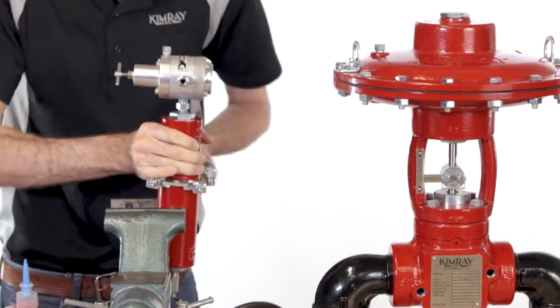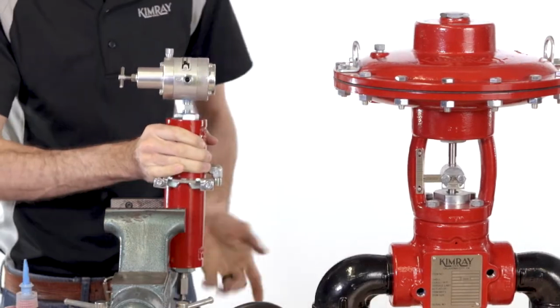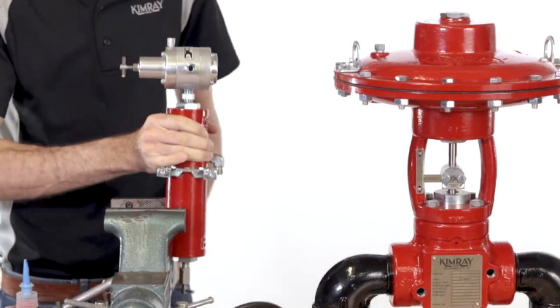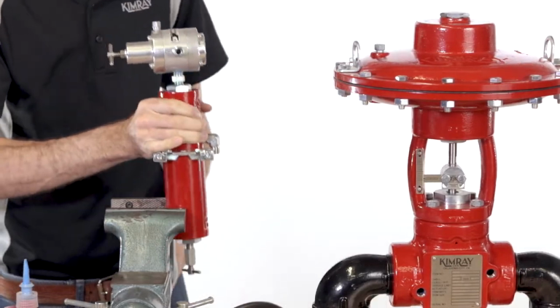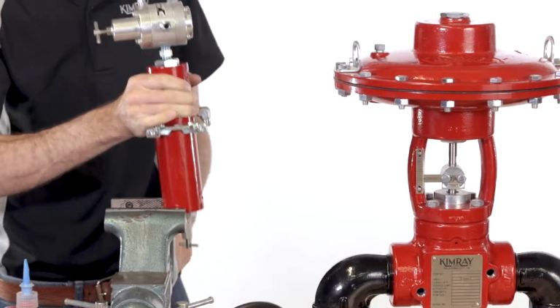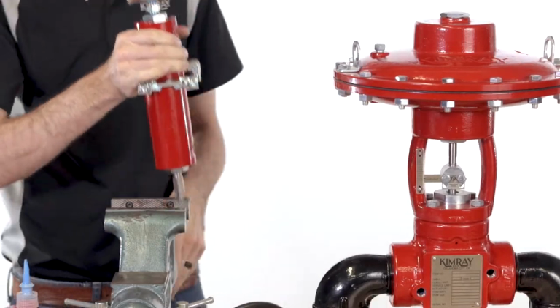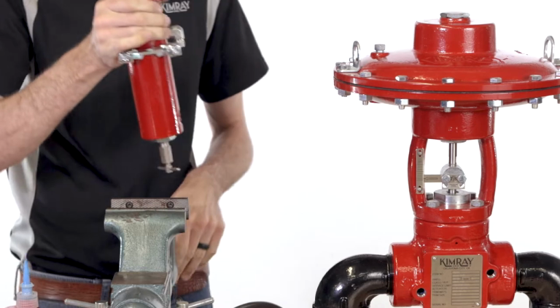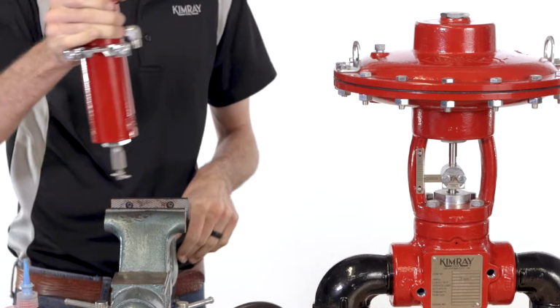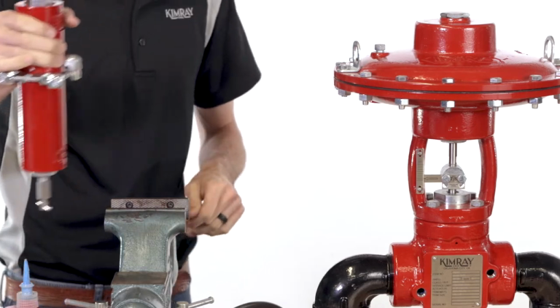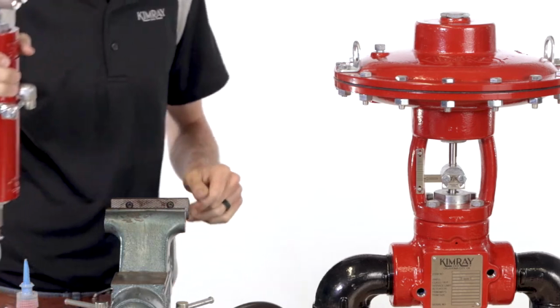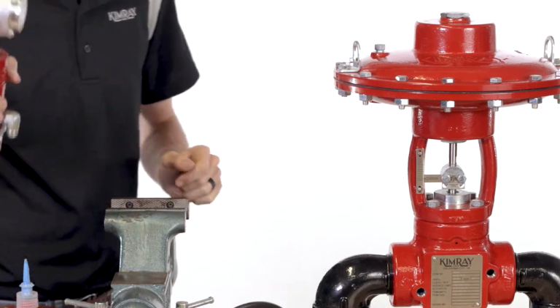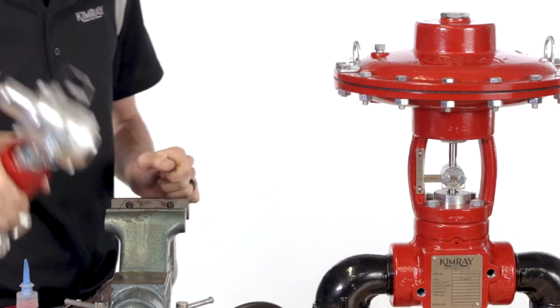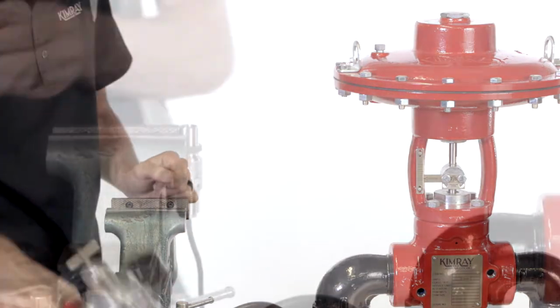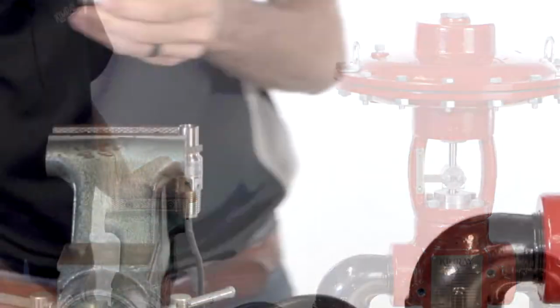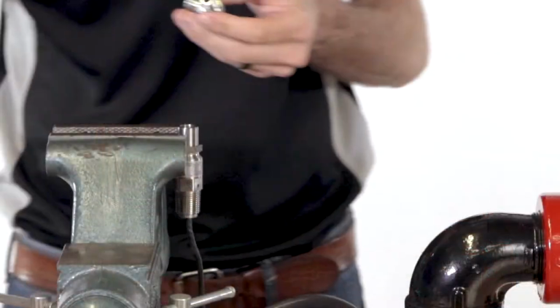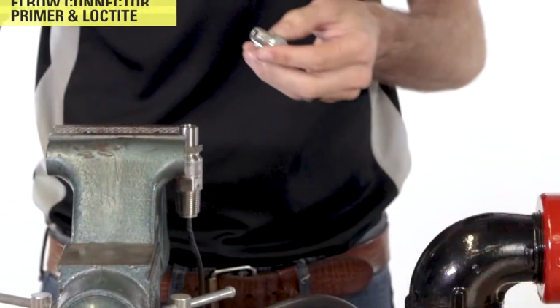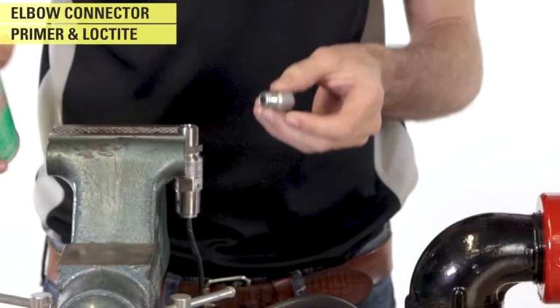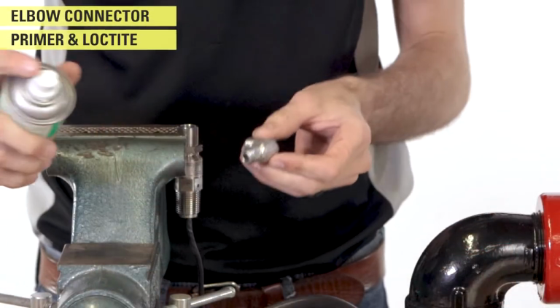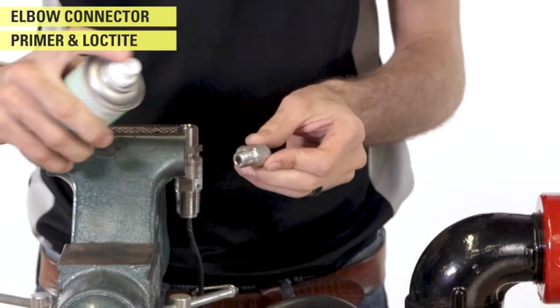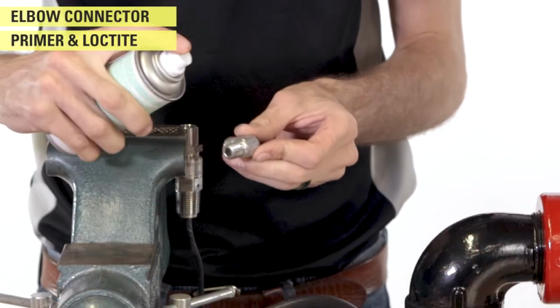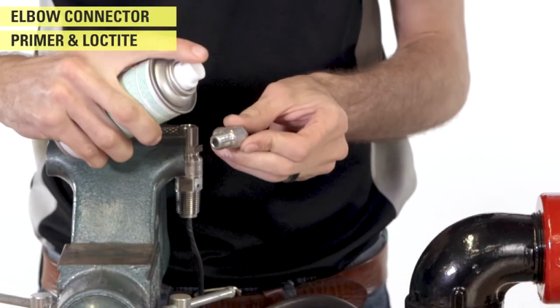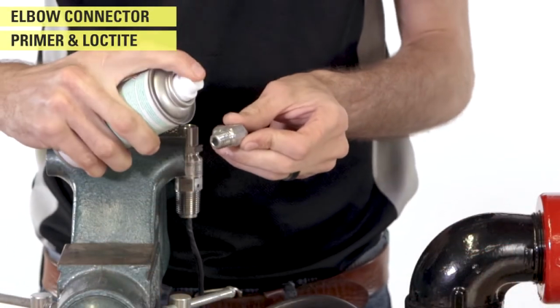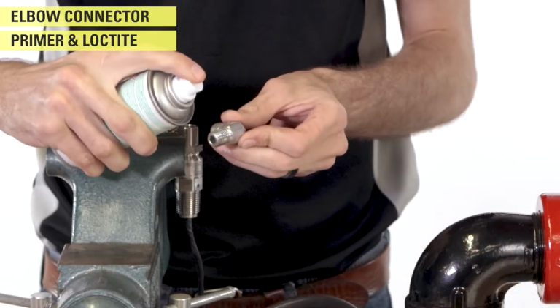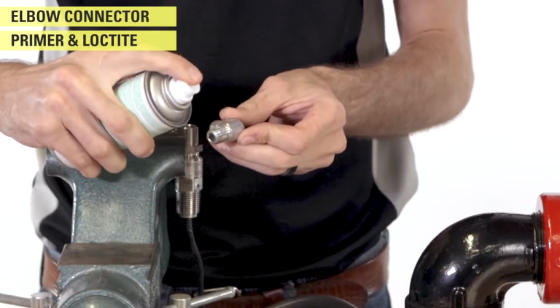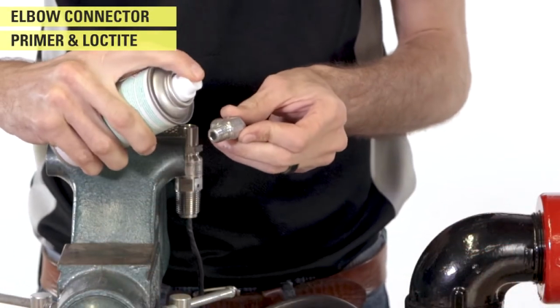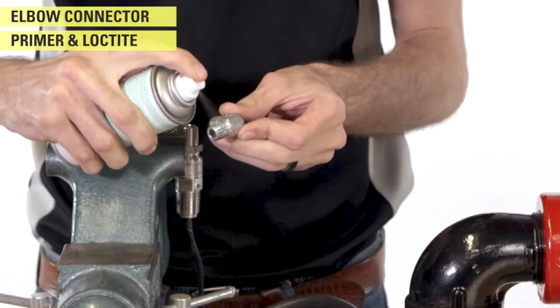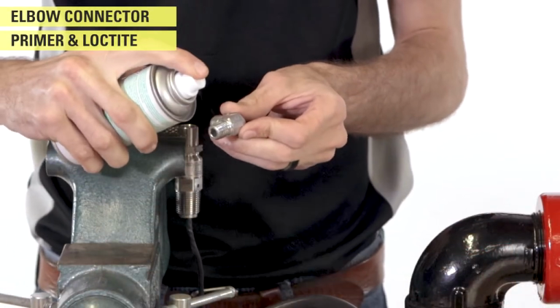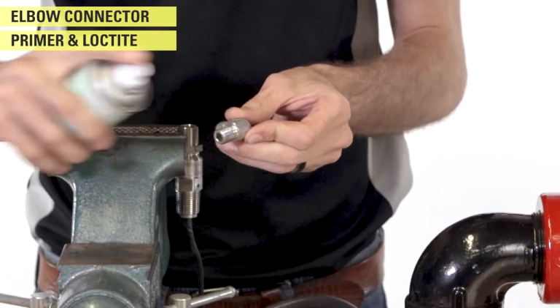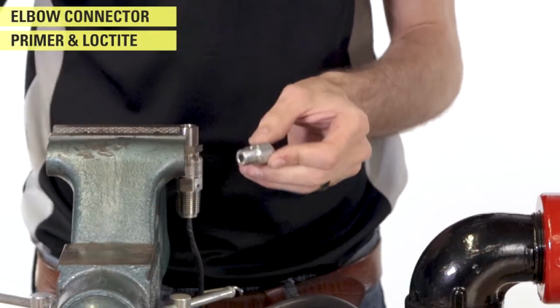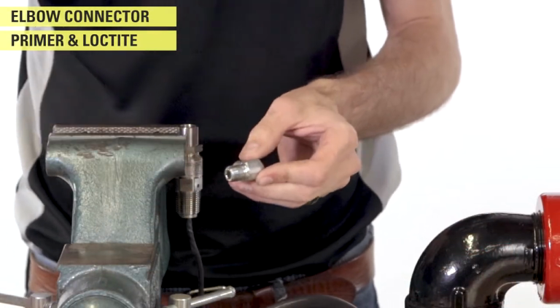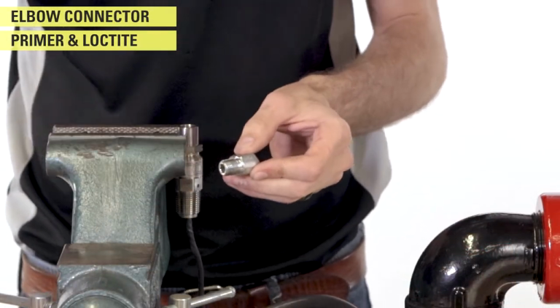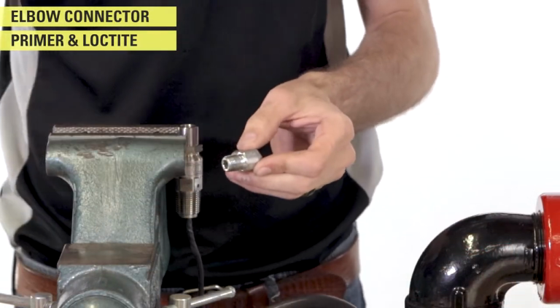Put the pressure transducer in the vise. Now install an elbow in the inlet of the pressure transducer.